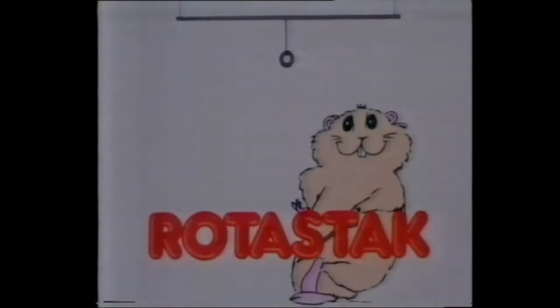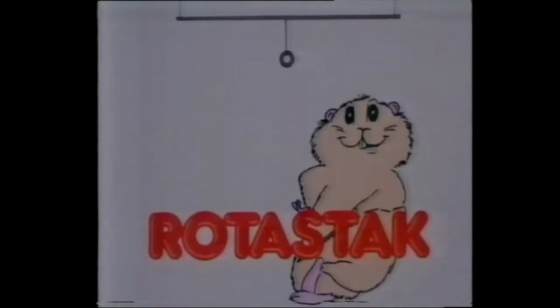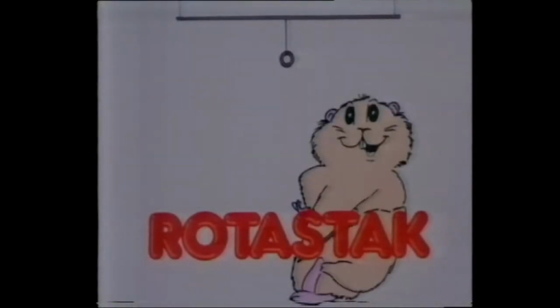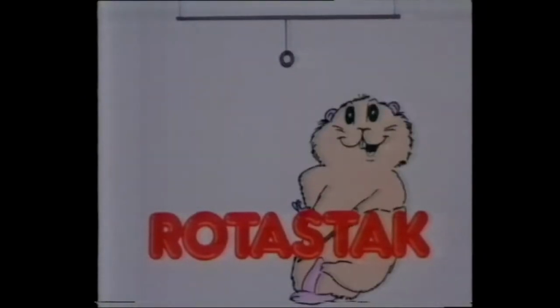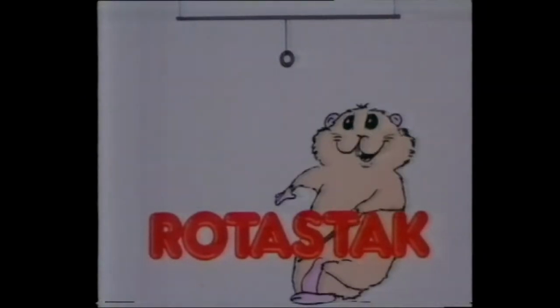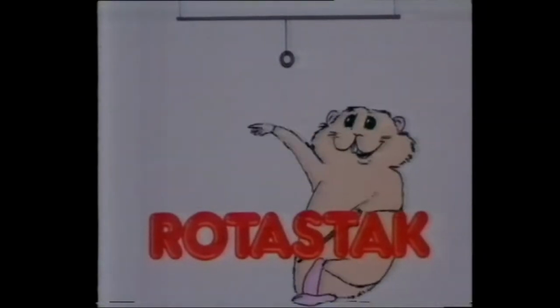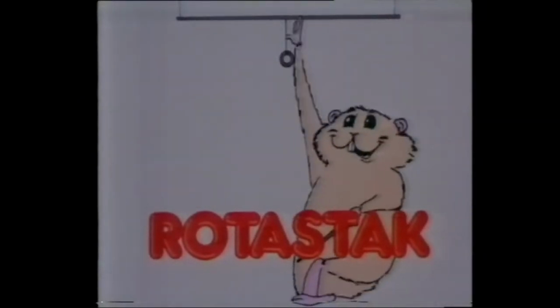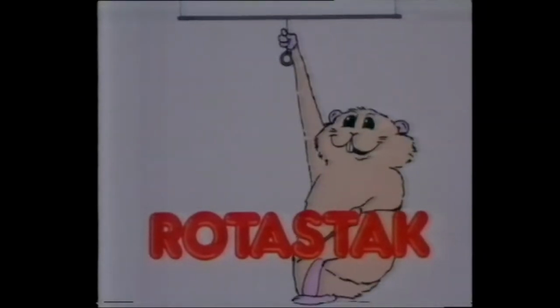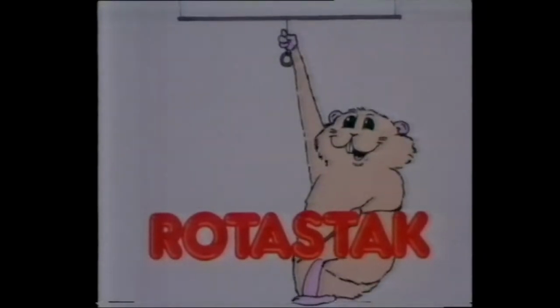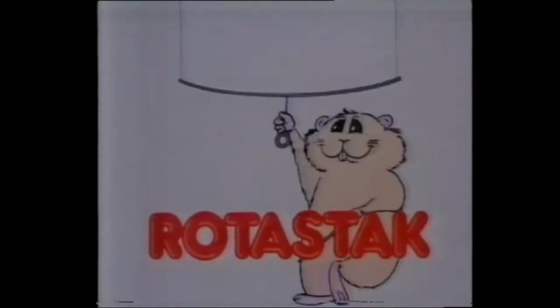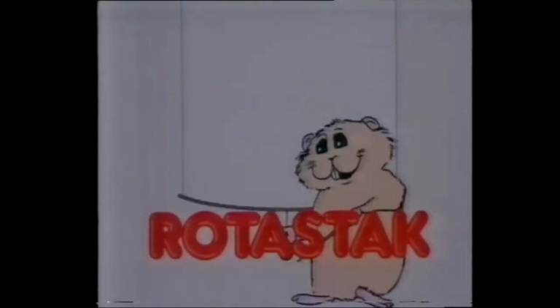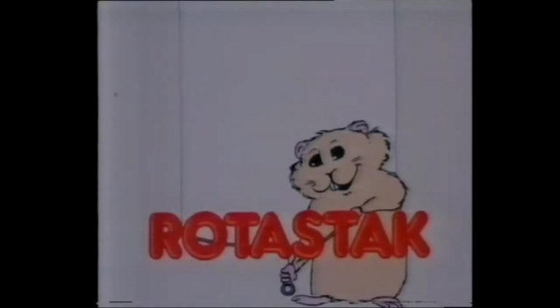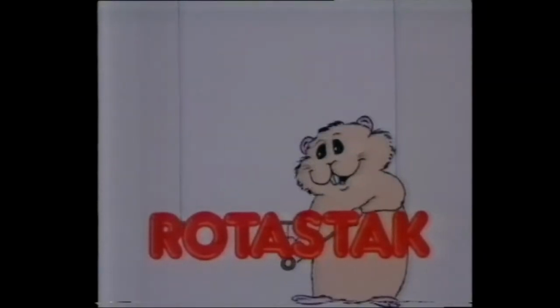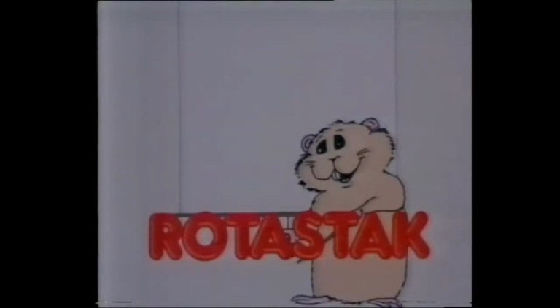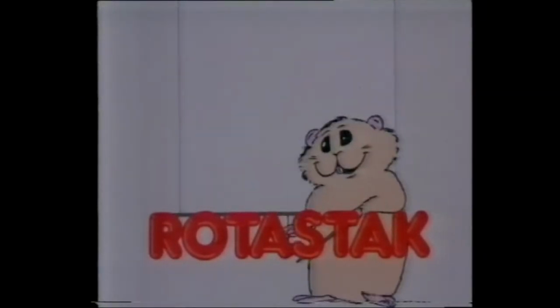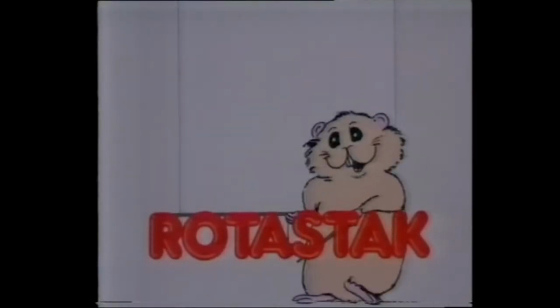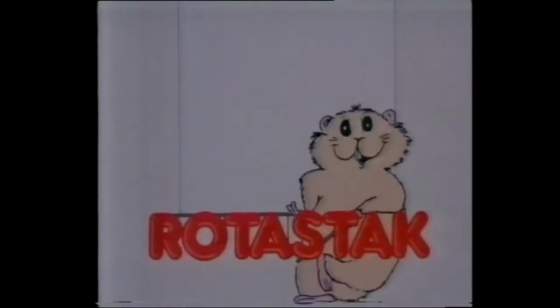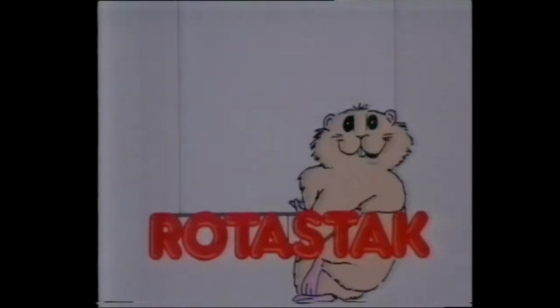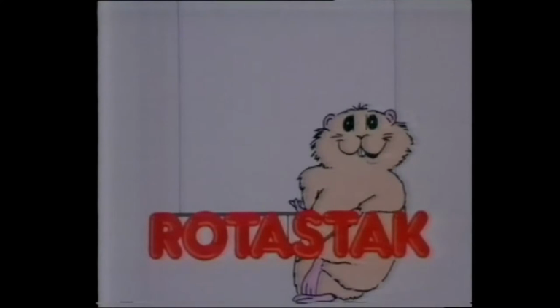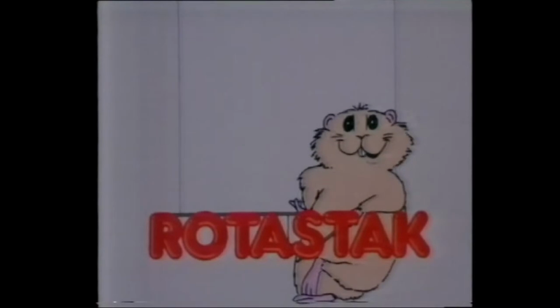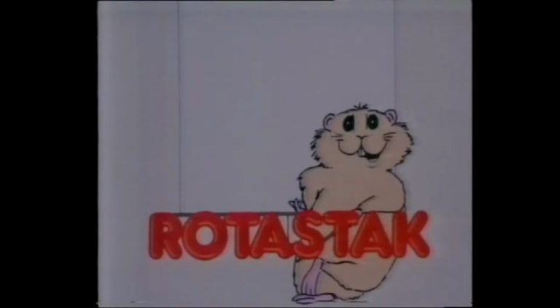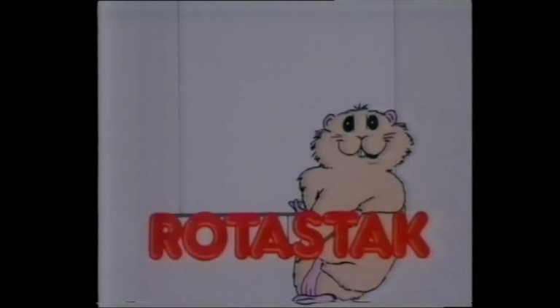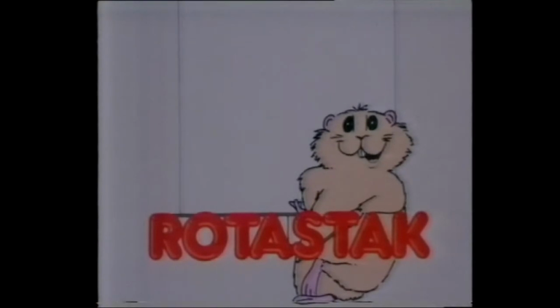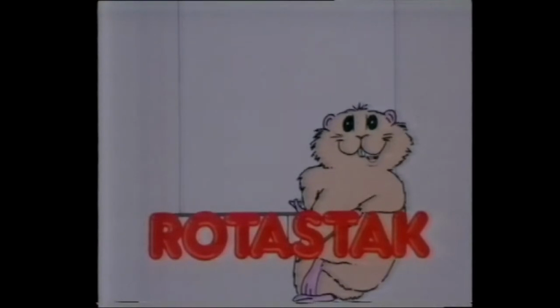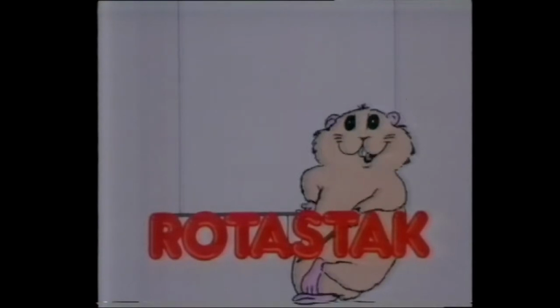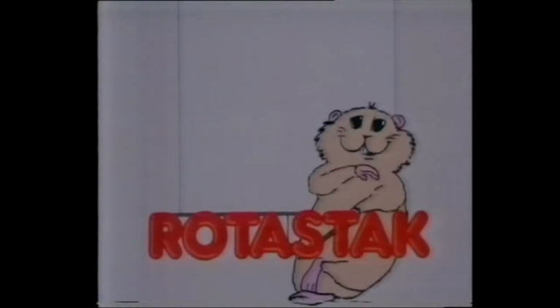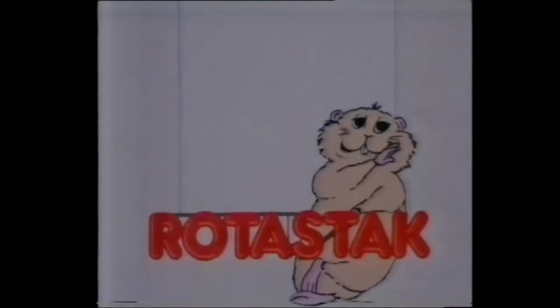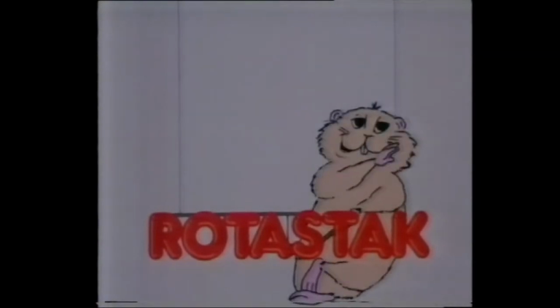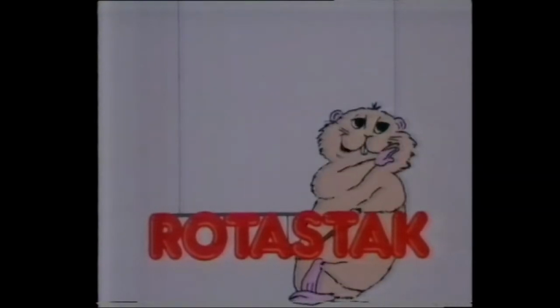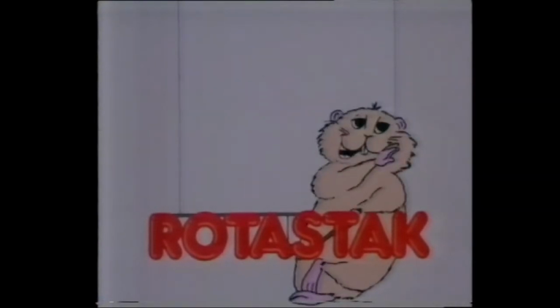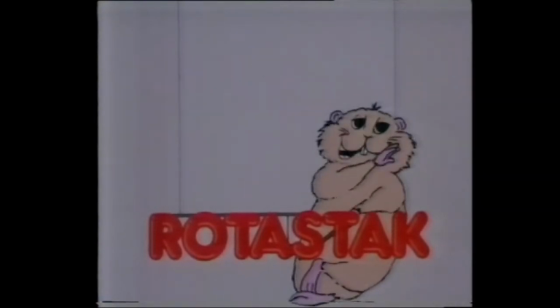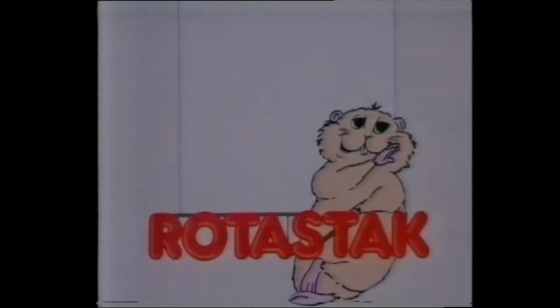Hi. Today we're gonna talk about hamsters, okay? And how these cute little guys like to live. Hit the lights, Jack.